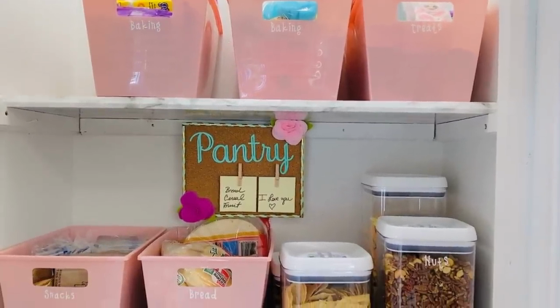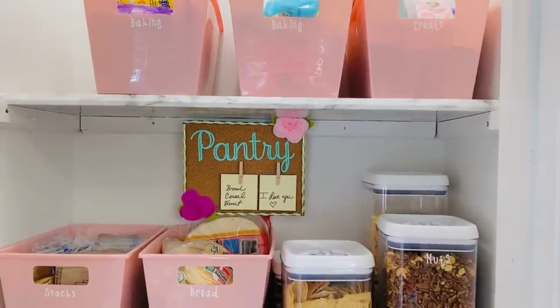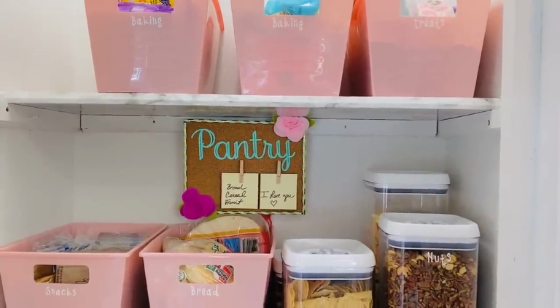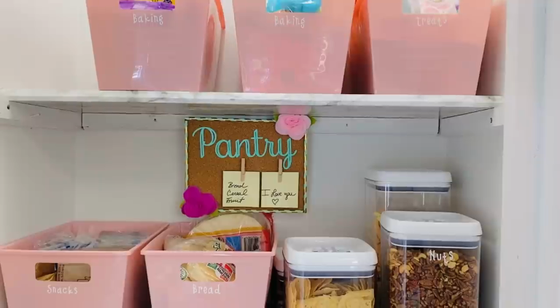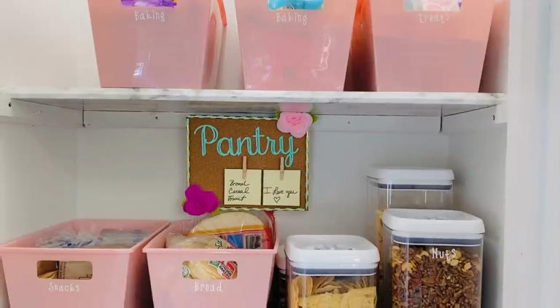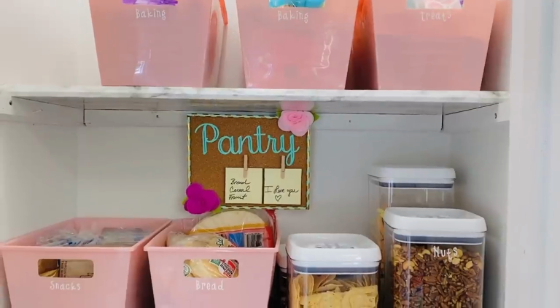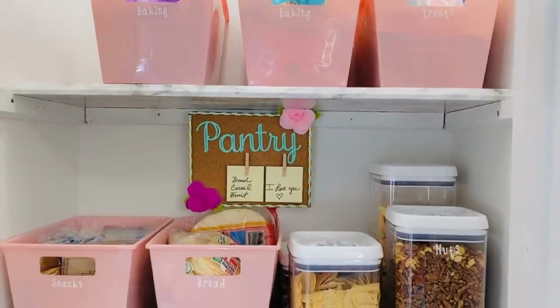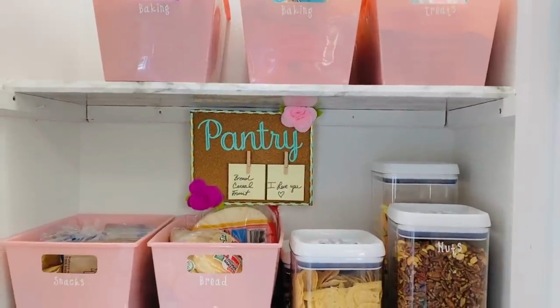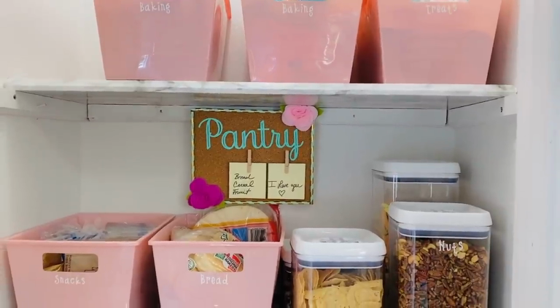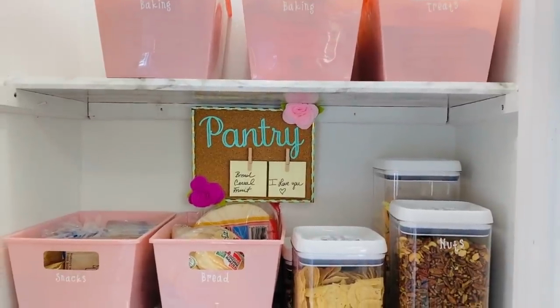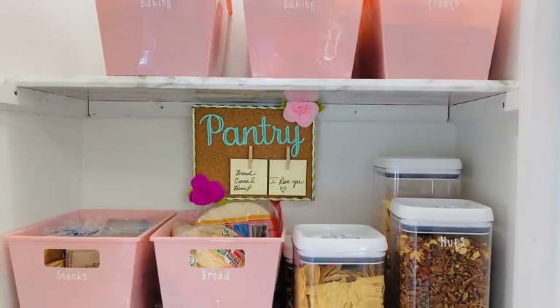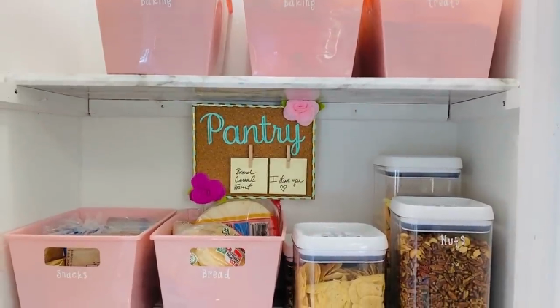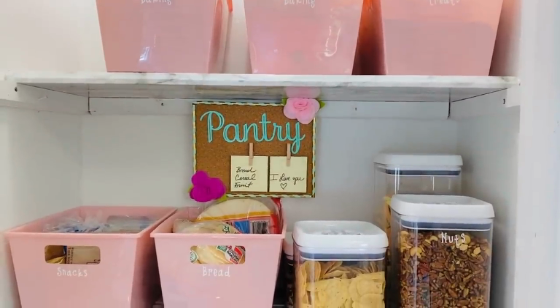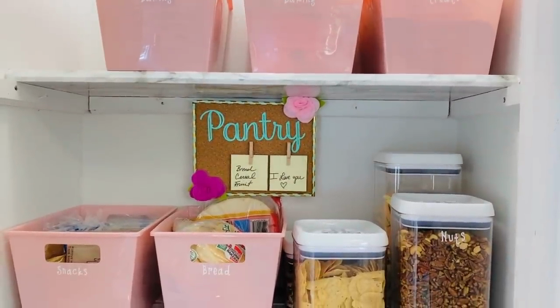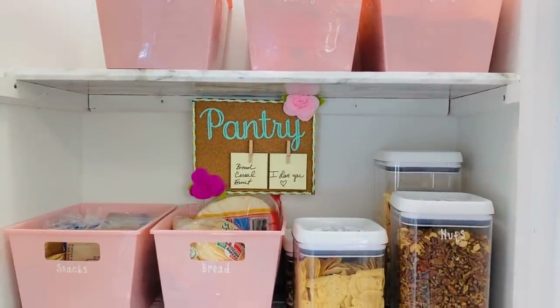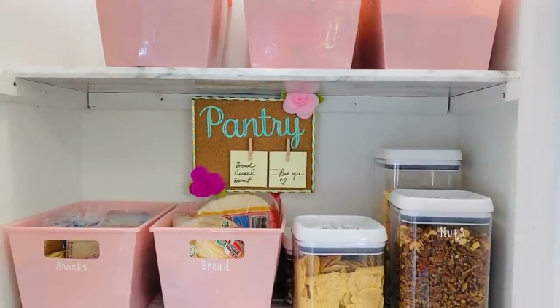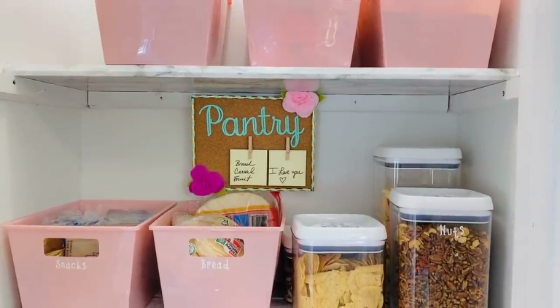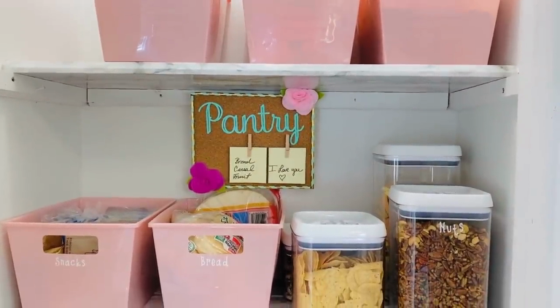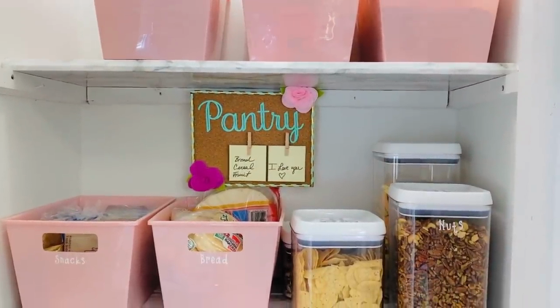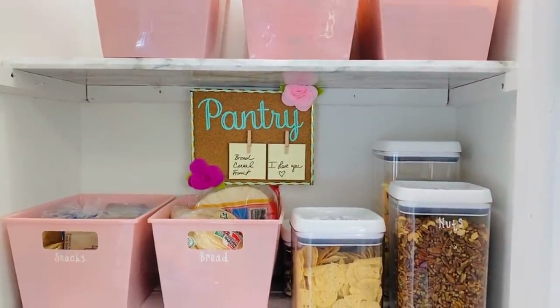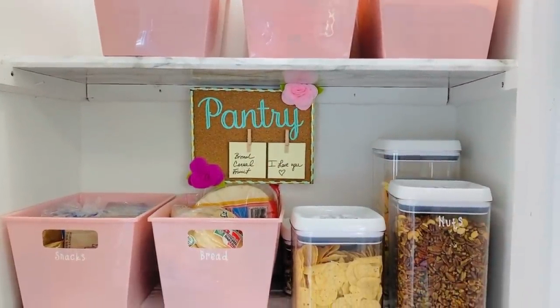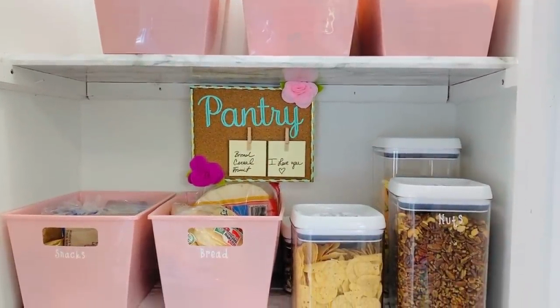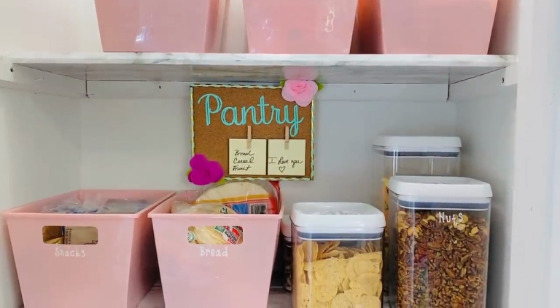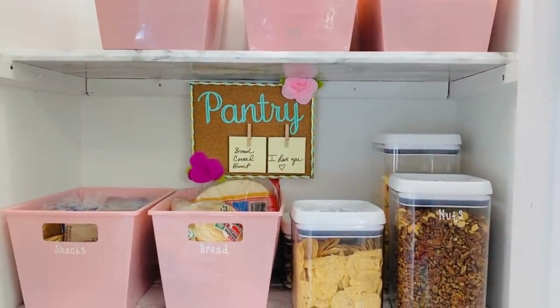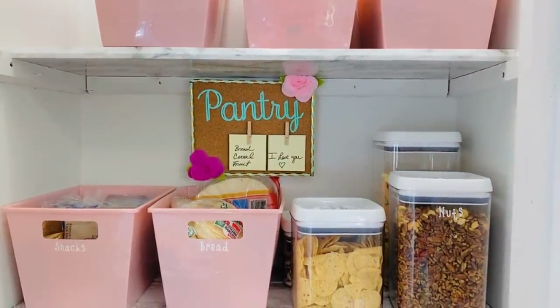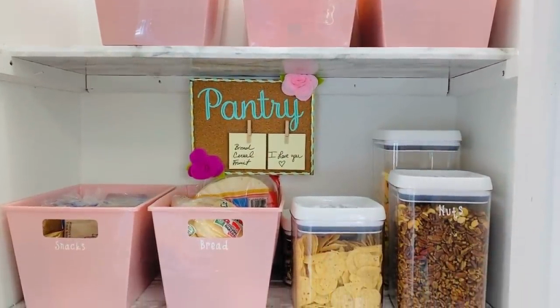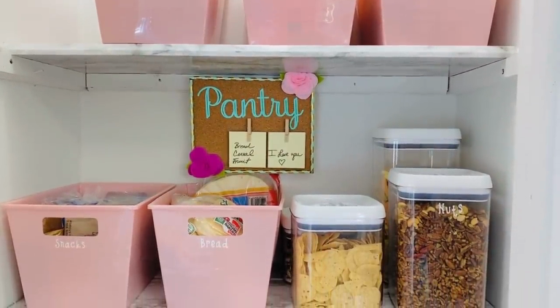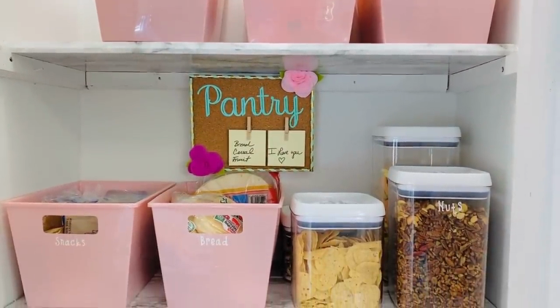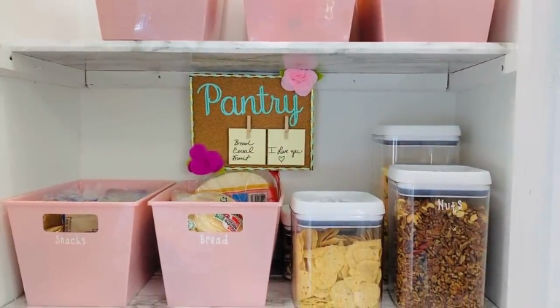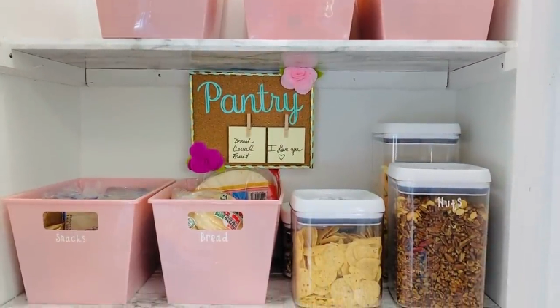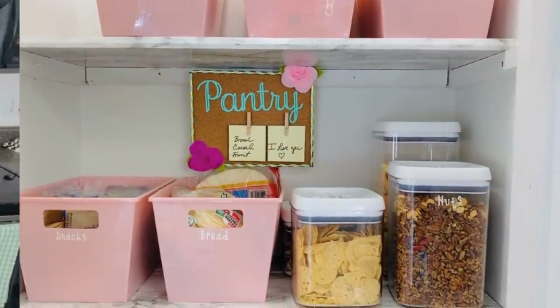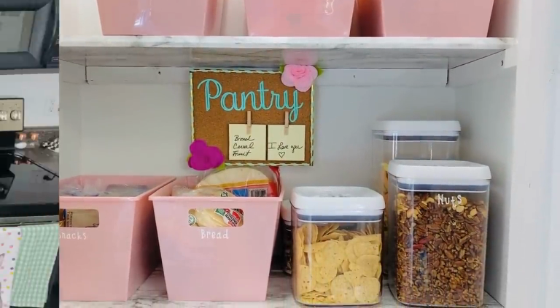Using a couple of Dollar Tree bins and my little Cricut Joy to make some labels, I think this is a fabulous transformation.